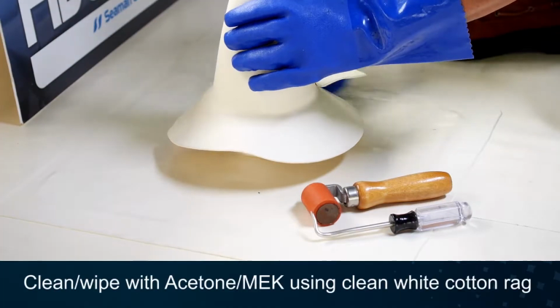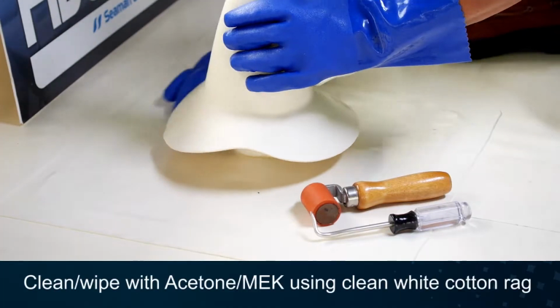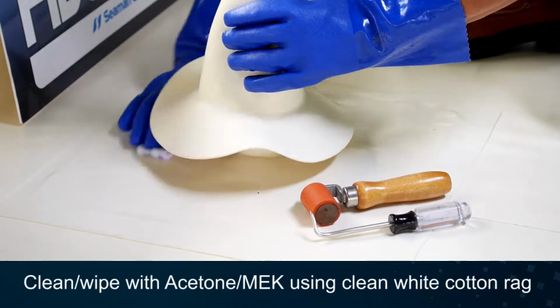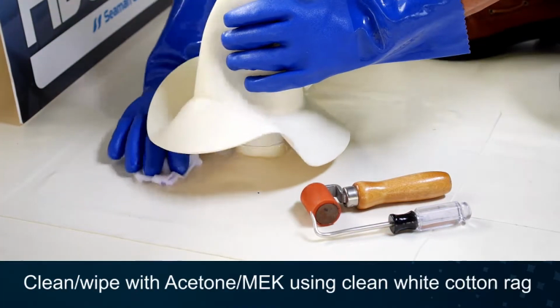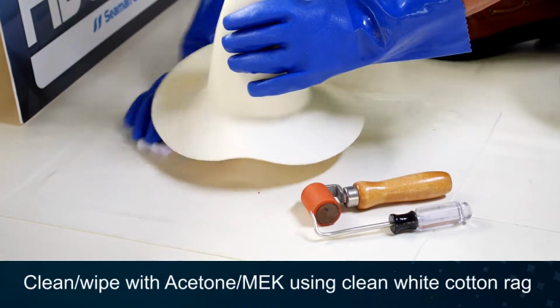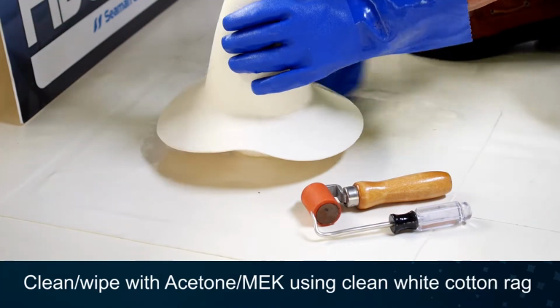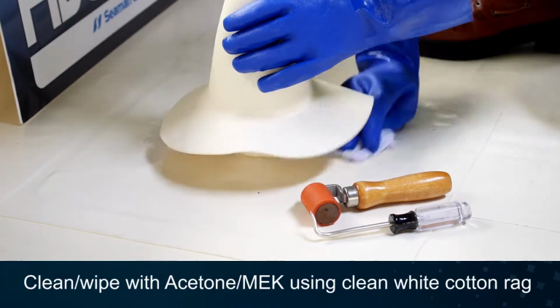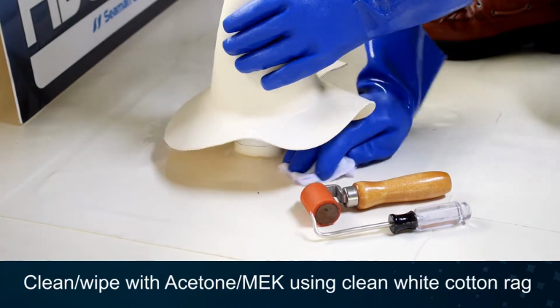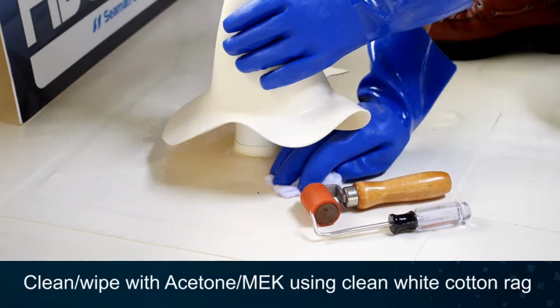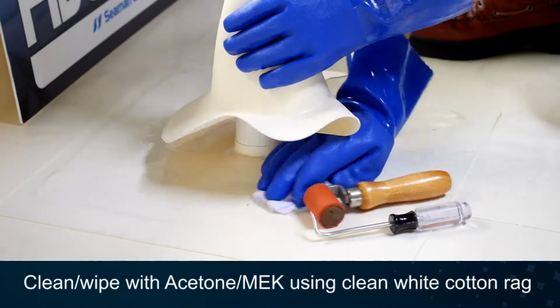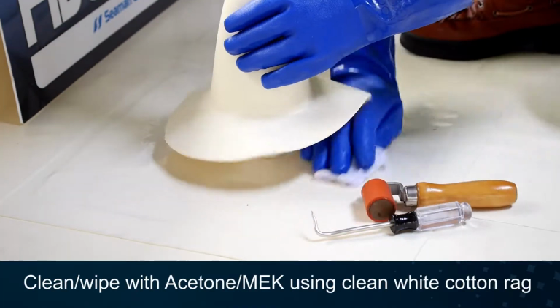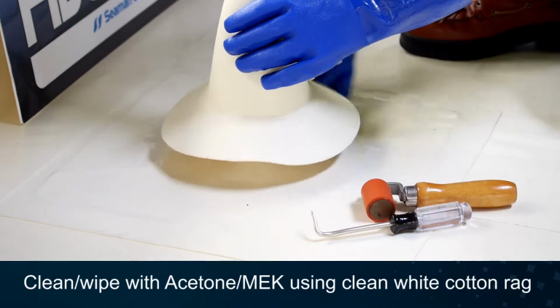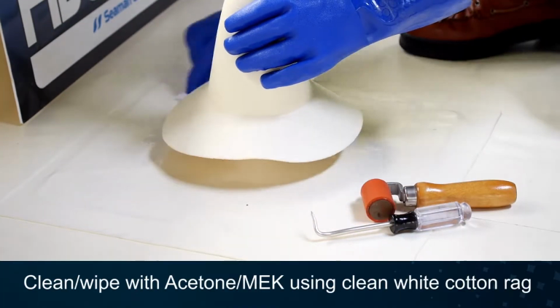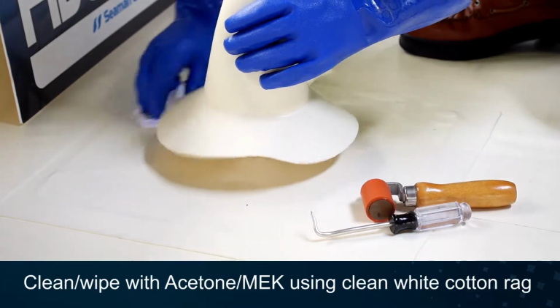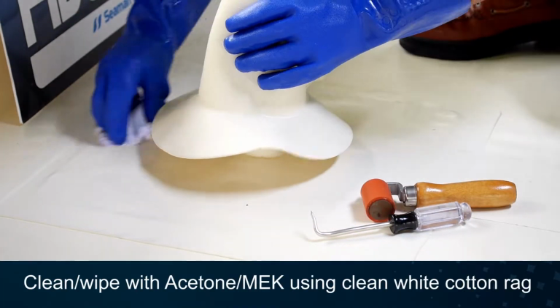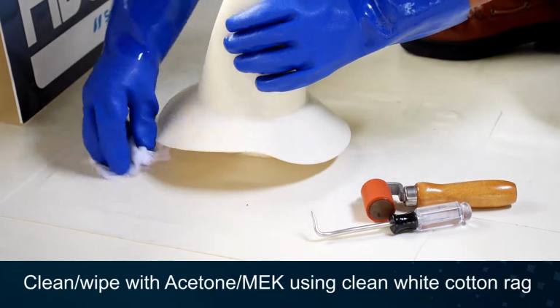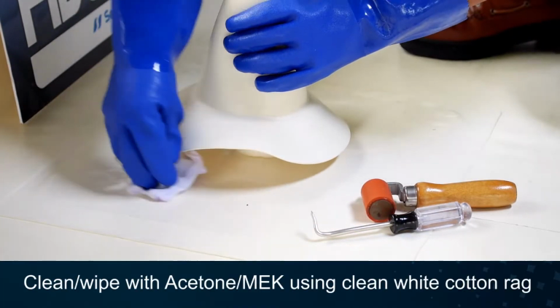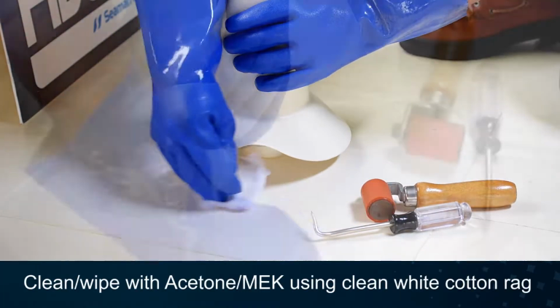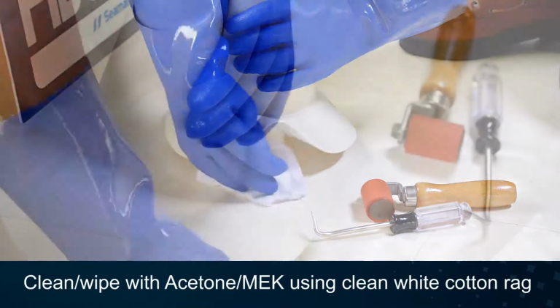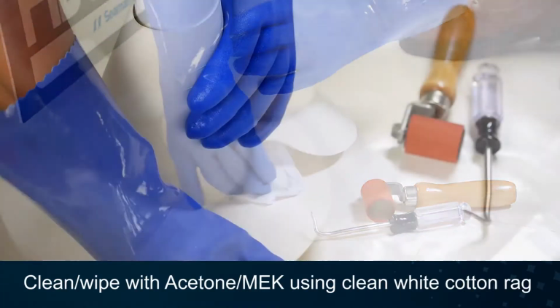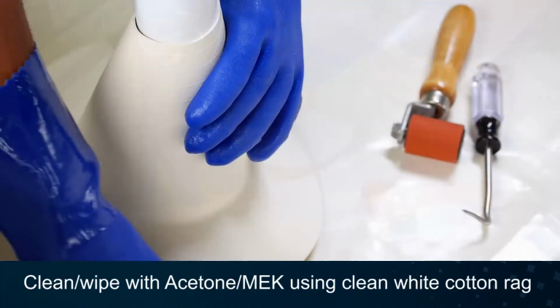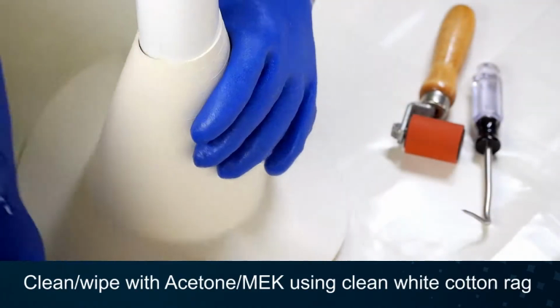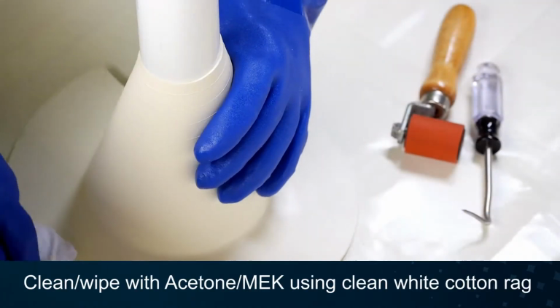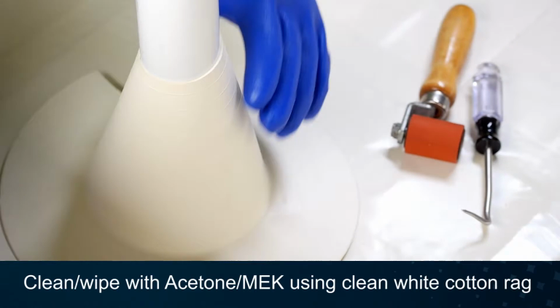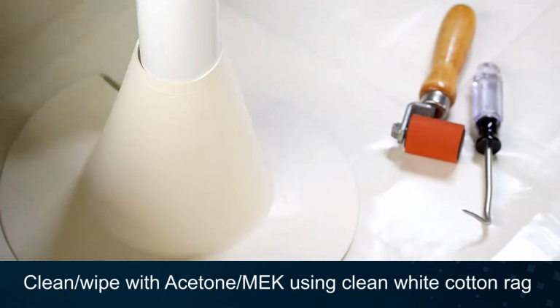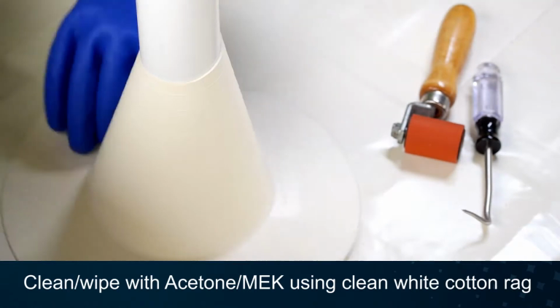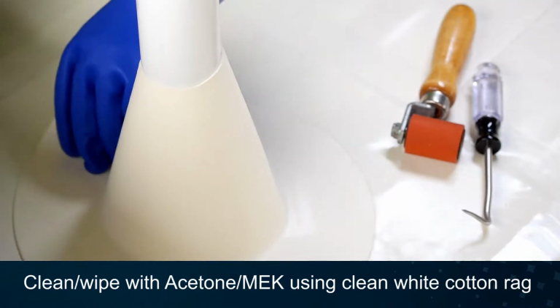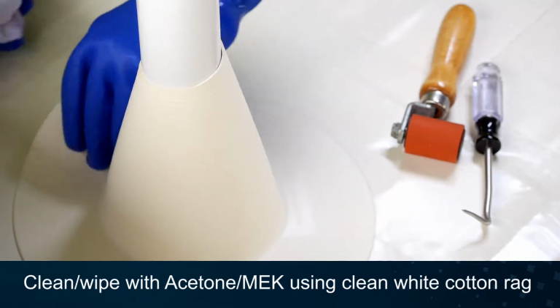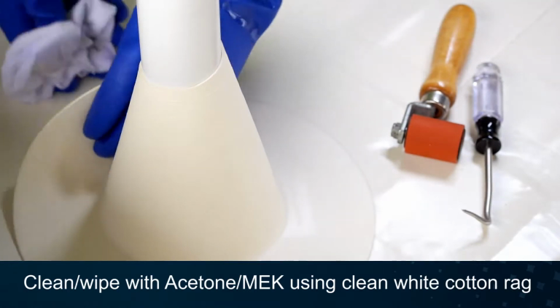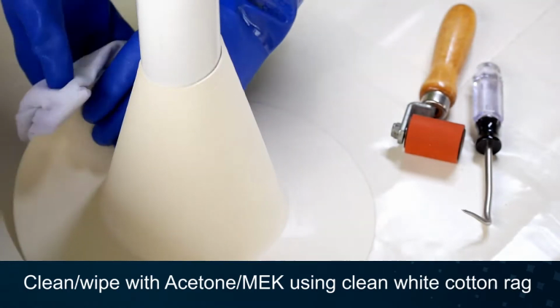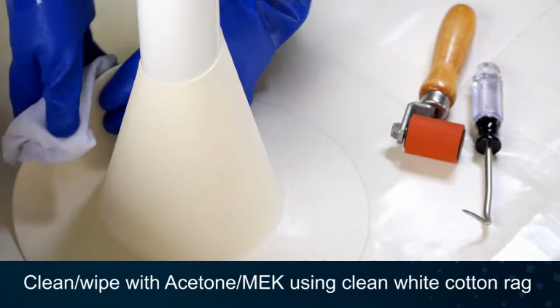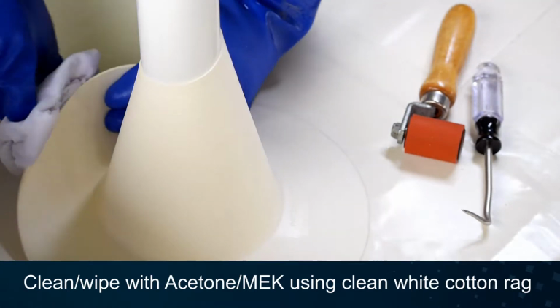First, clean both surfaces to be welded with acetone or MEK and a clean white cotton rag.